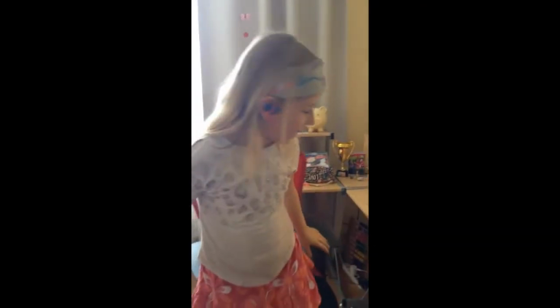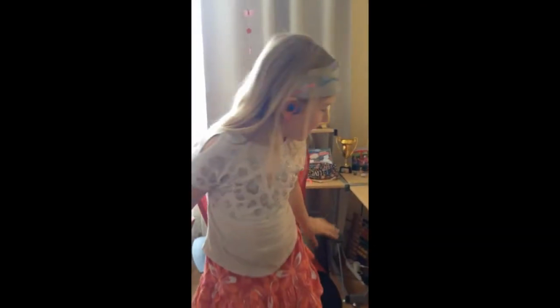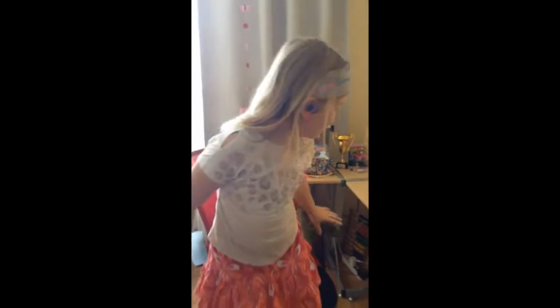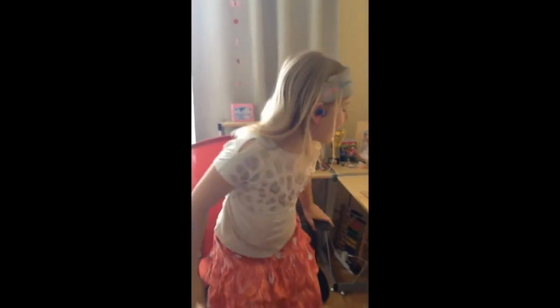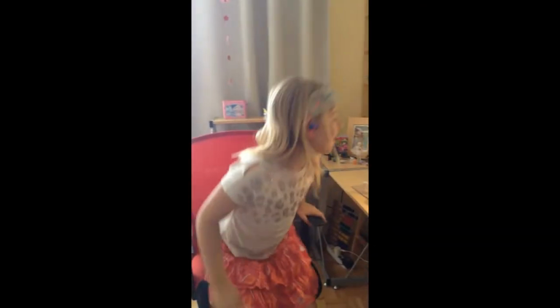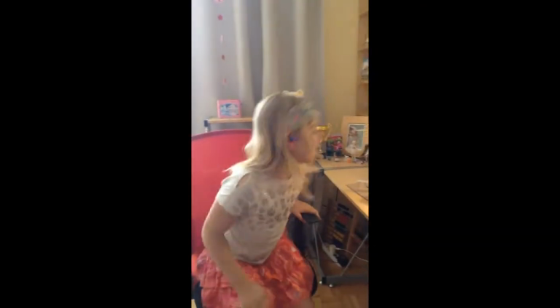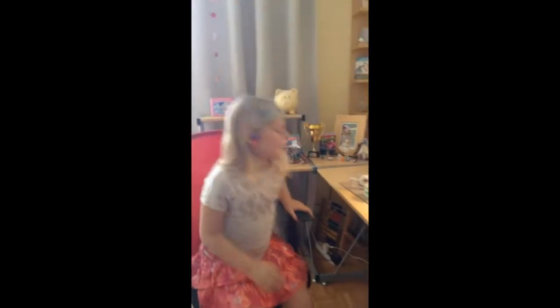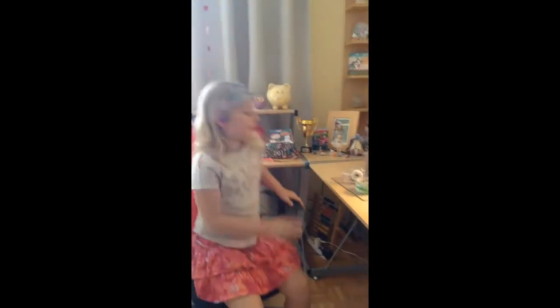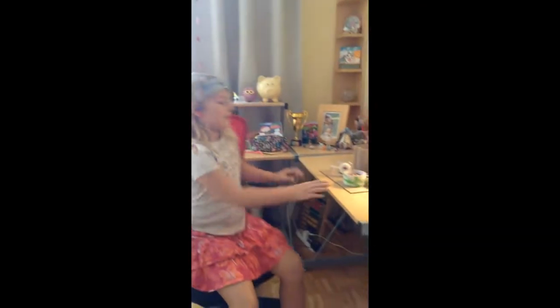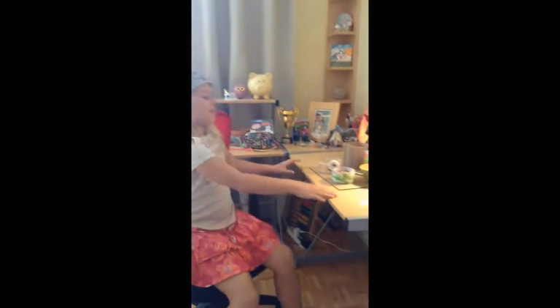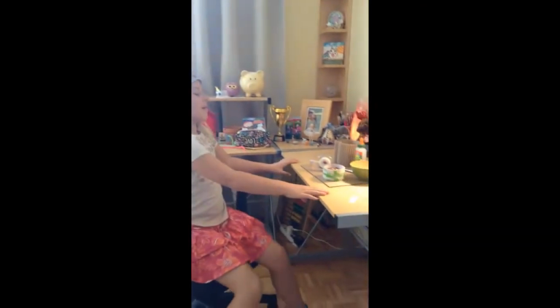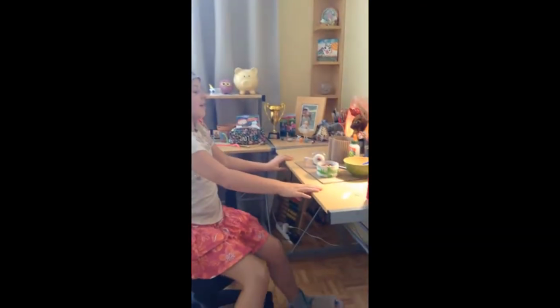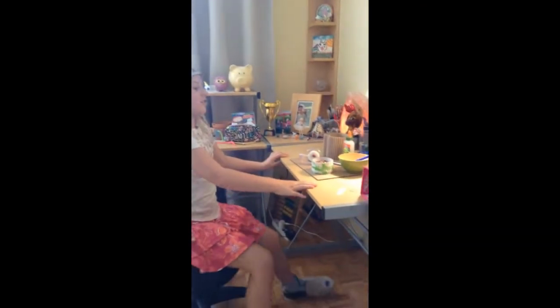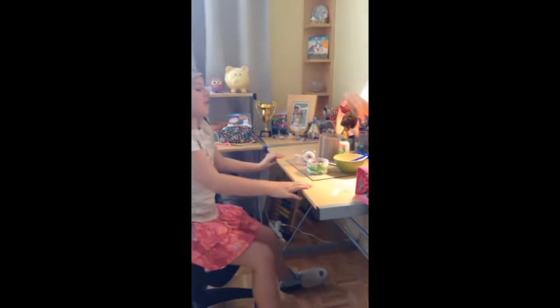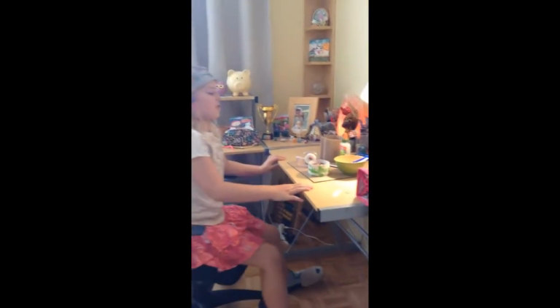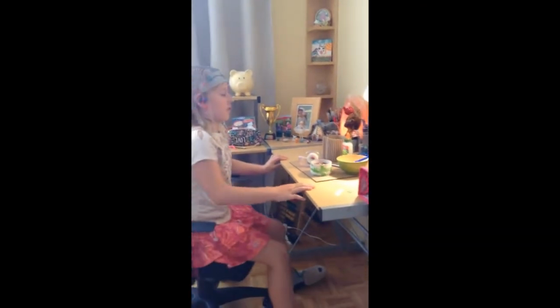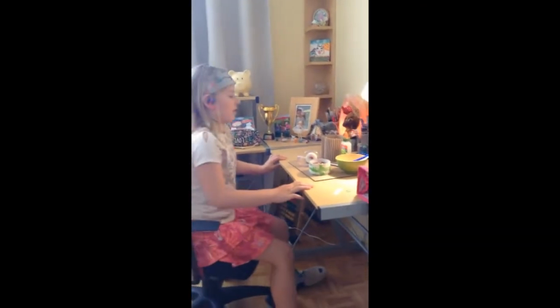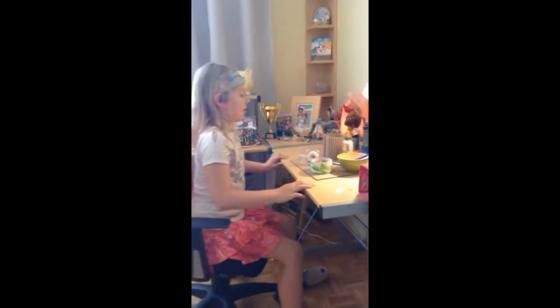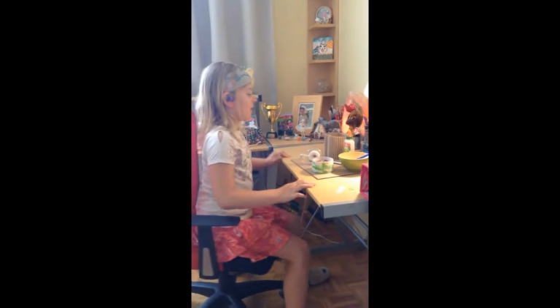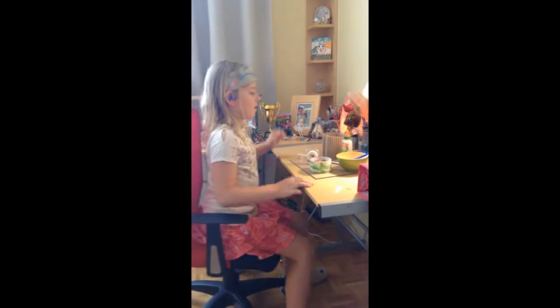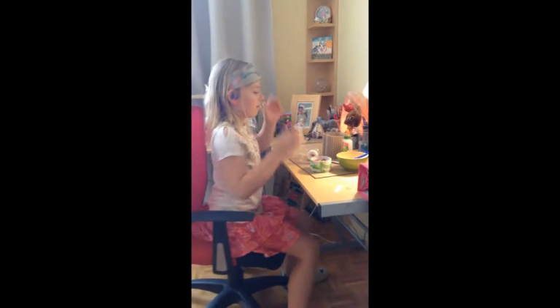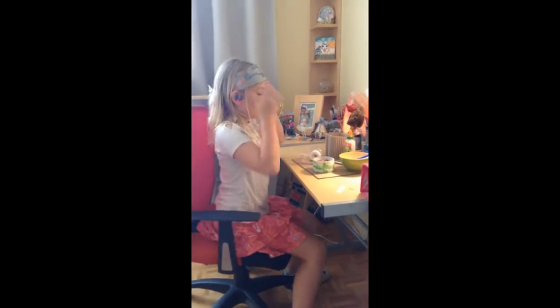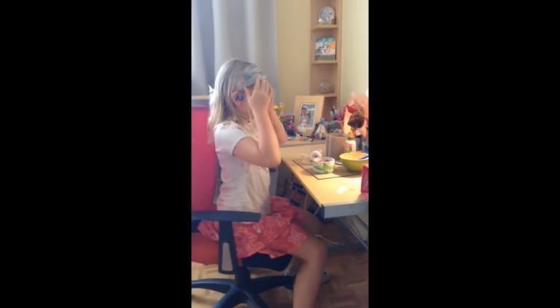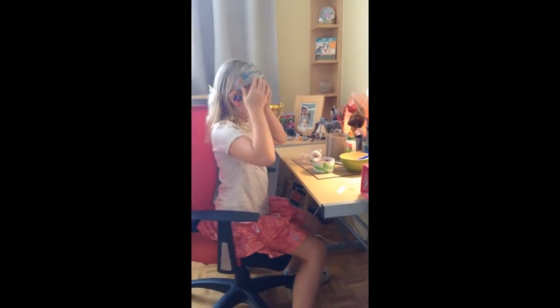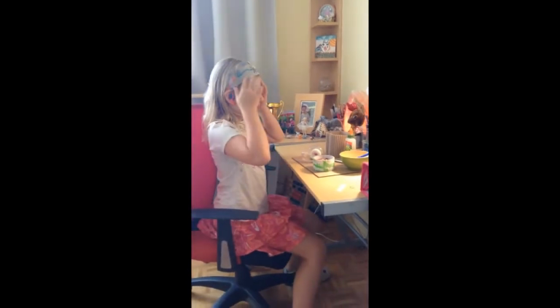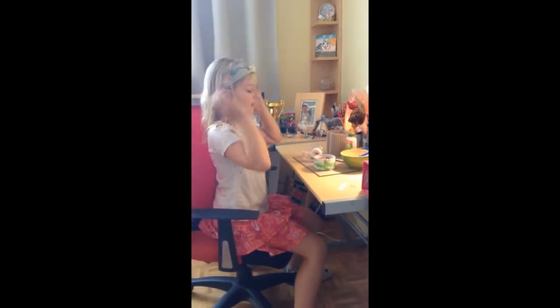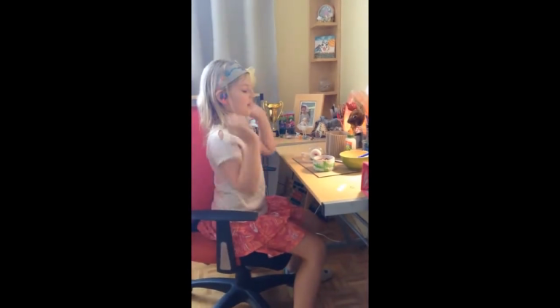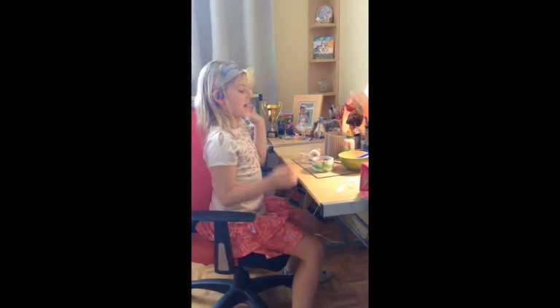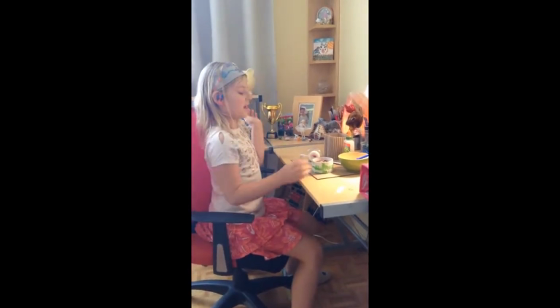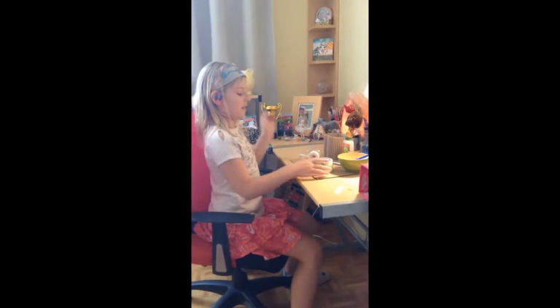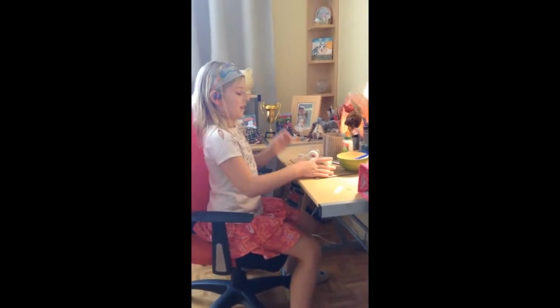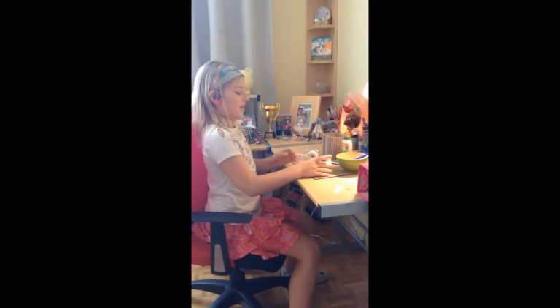Today I'm going to be making a treasure chest. So here are the things that you need.